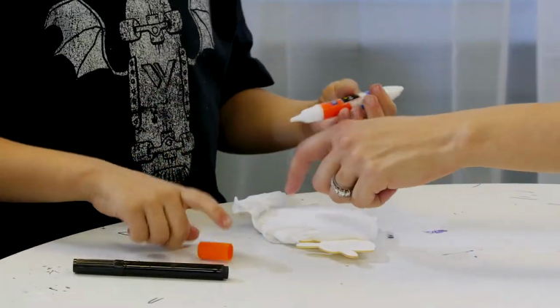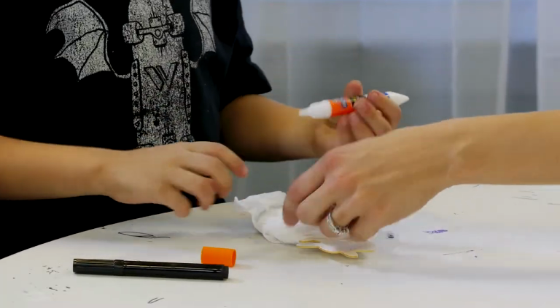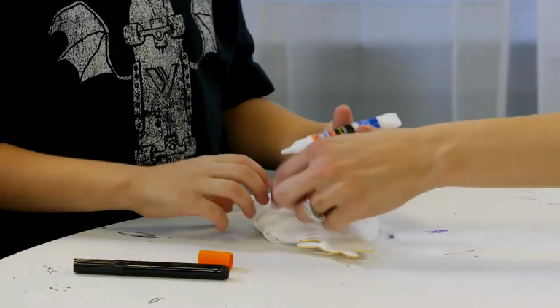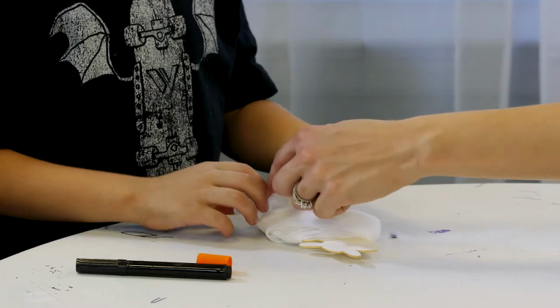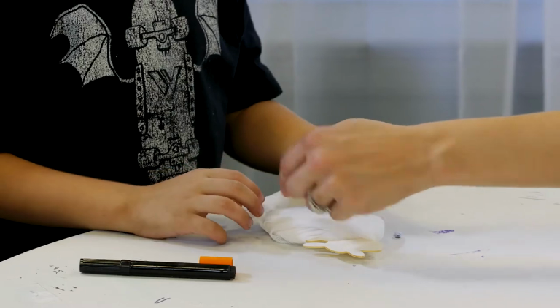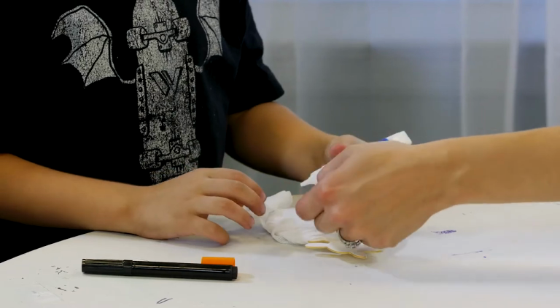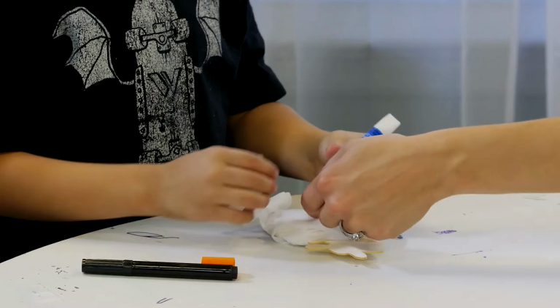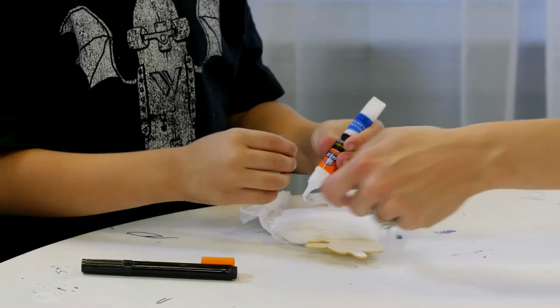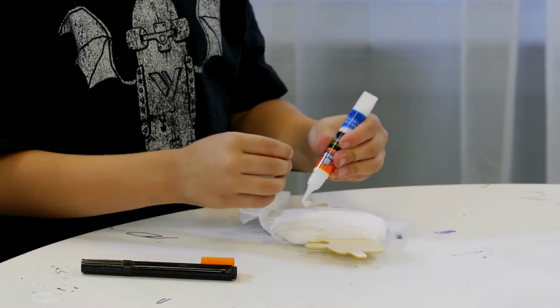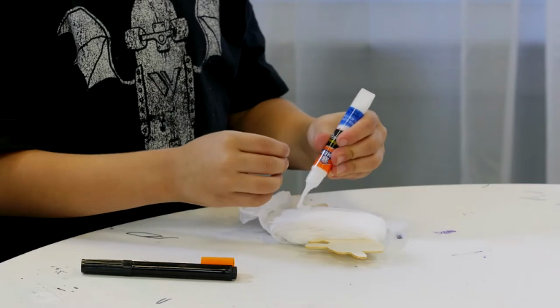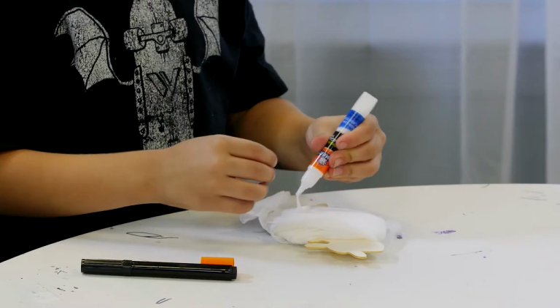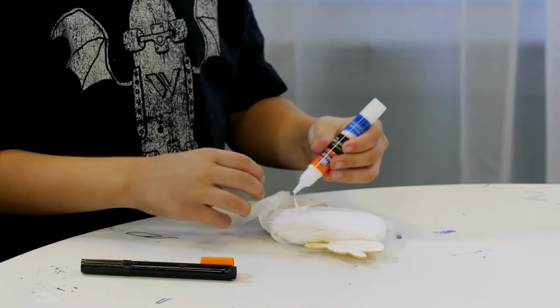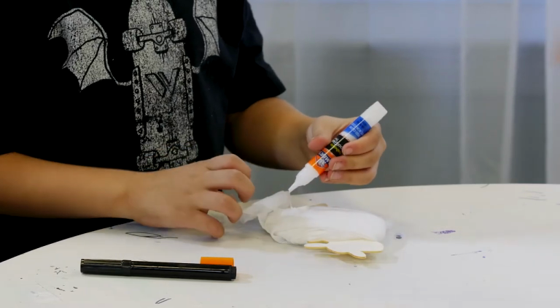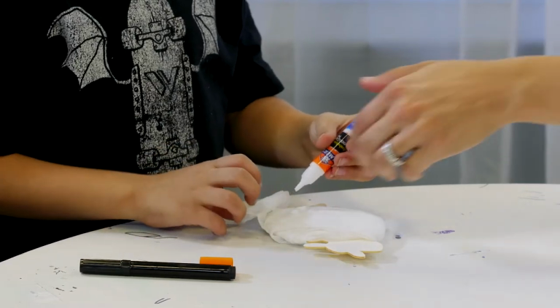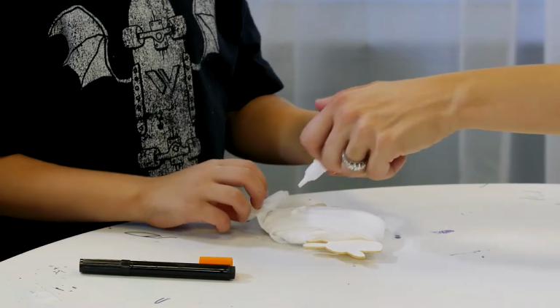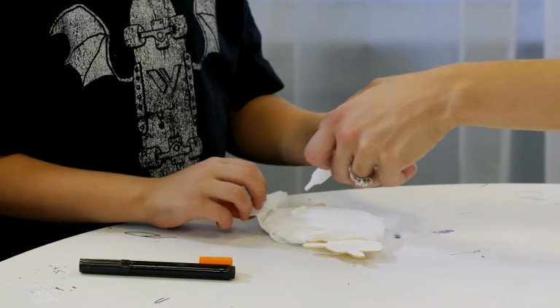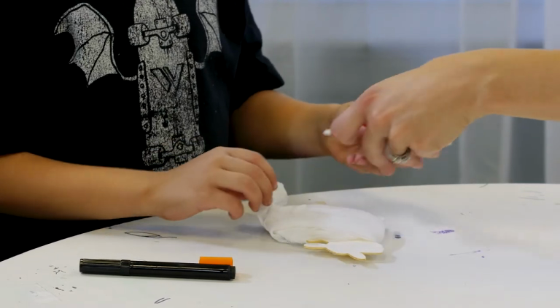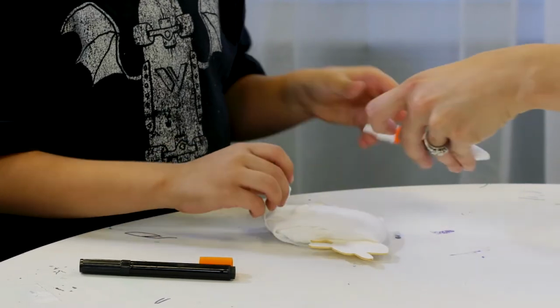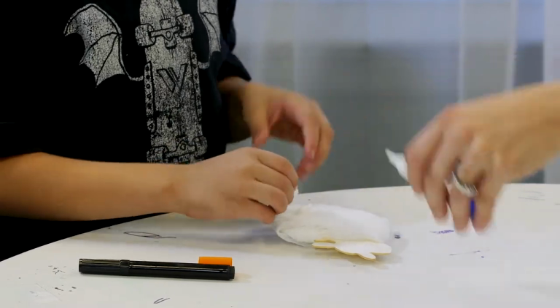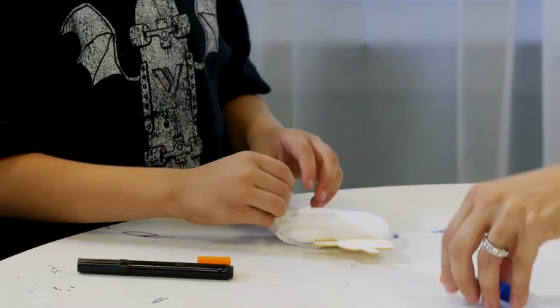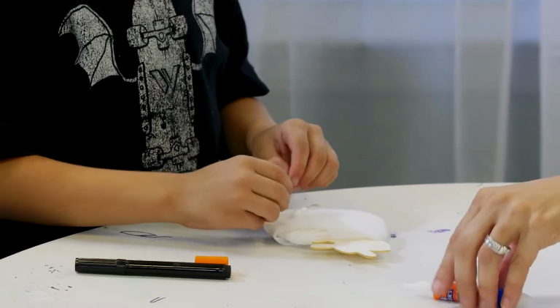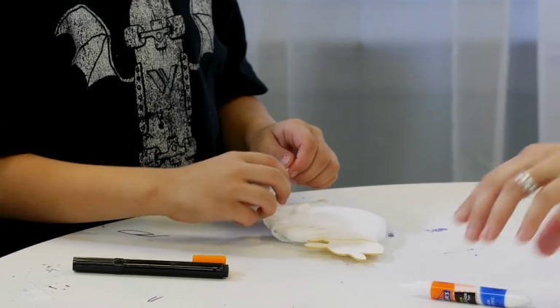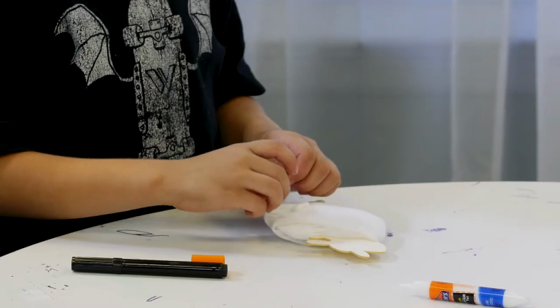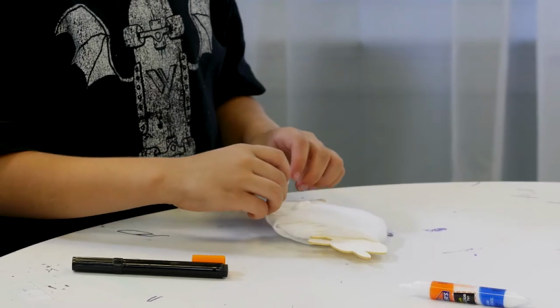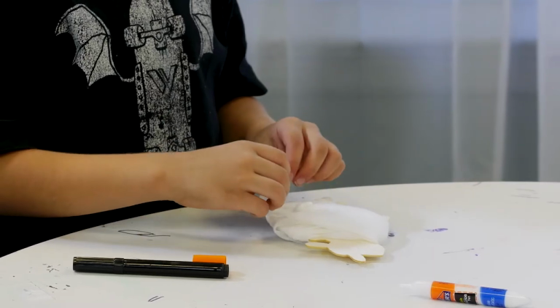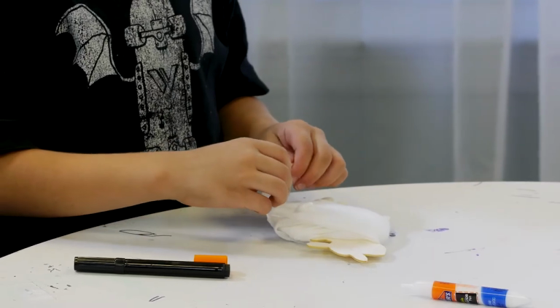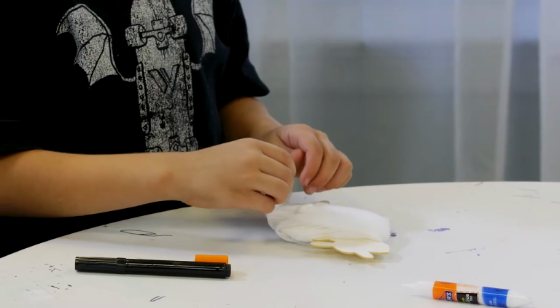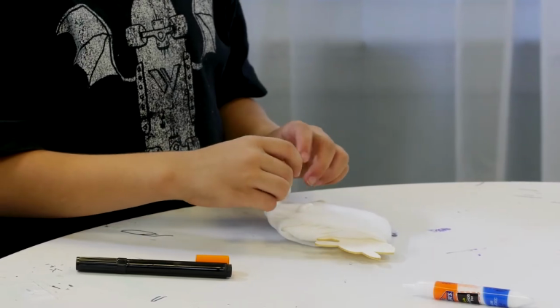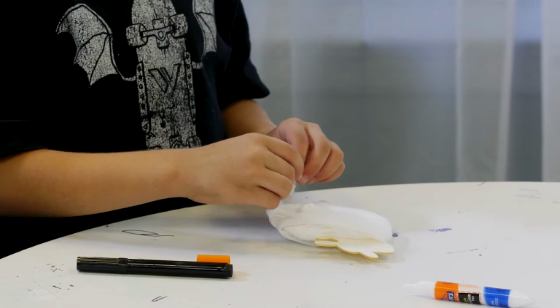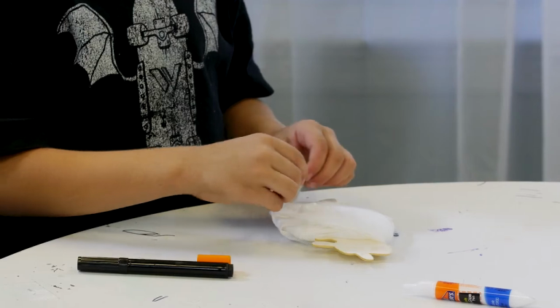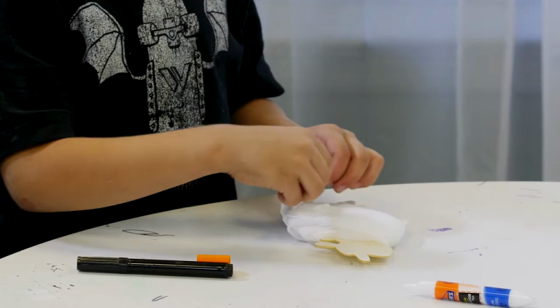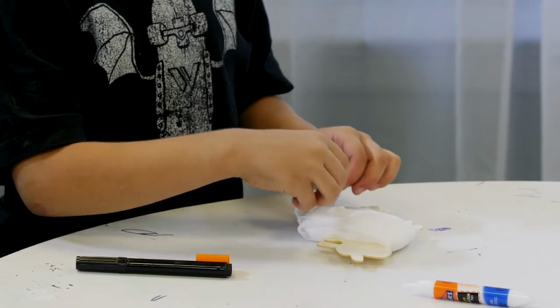You could use burial cloth or you could tuck the cloth in. That's enough glue.